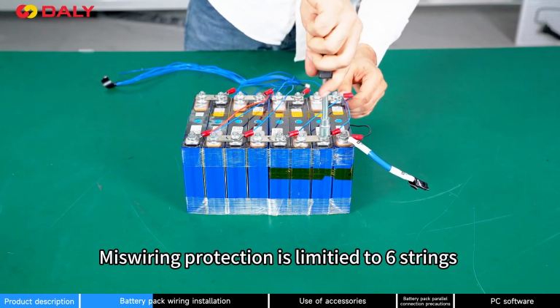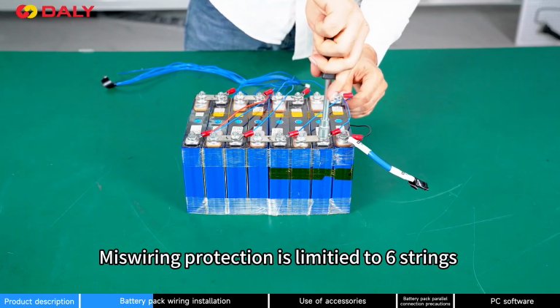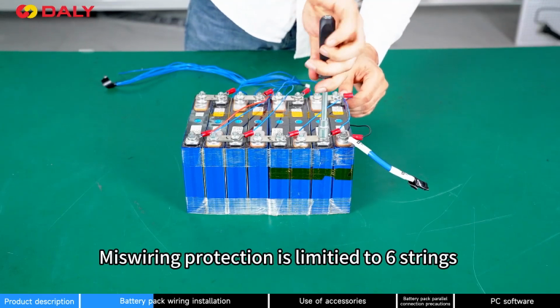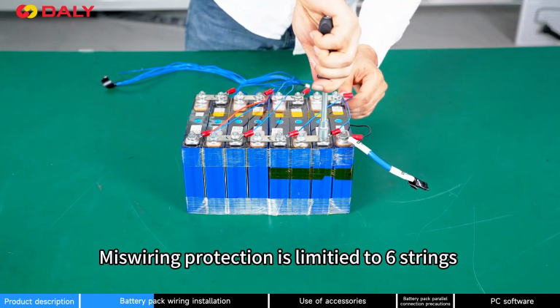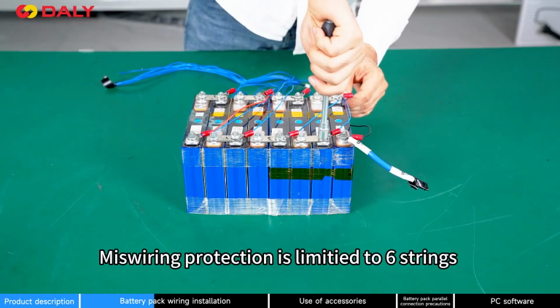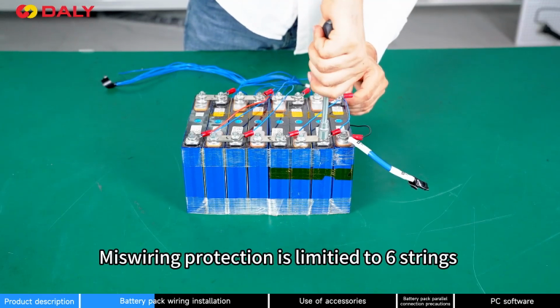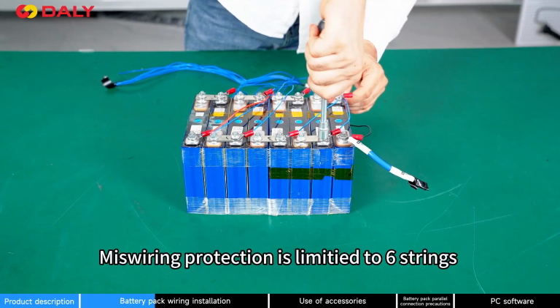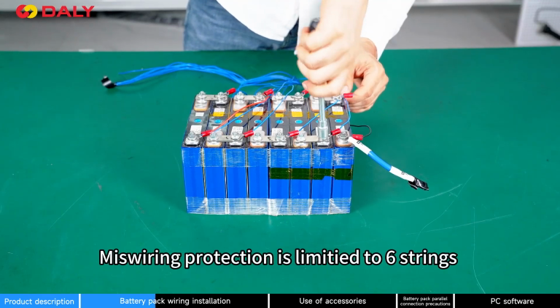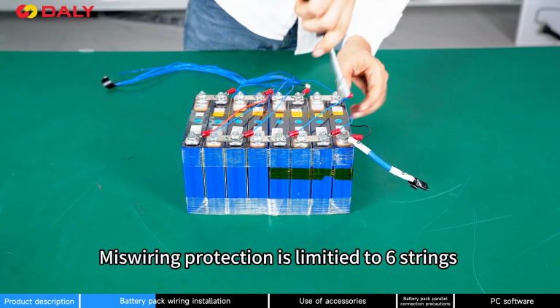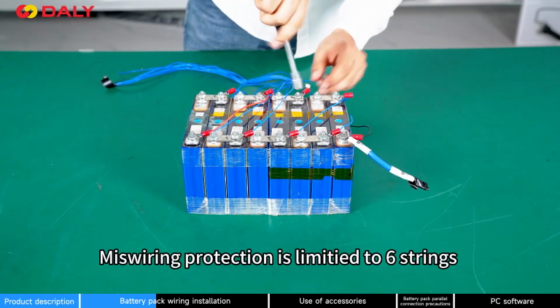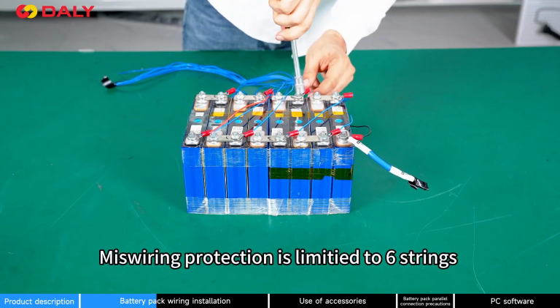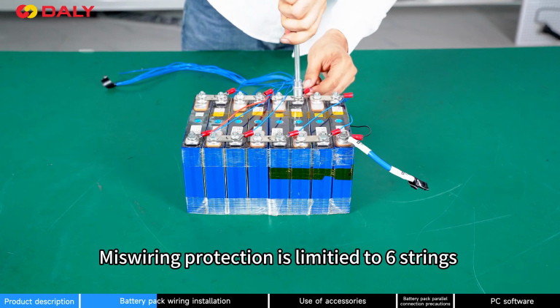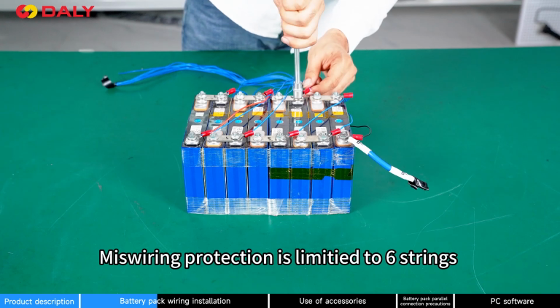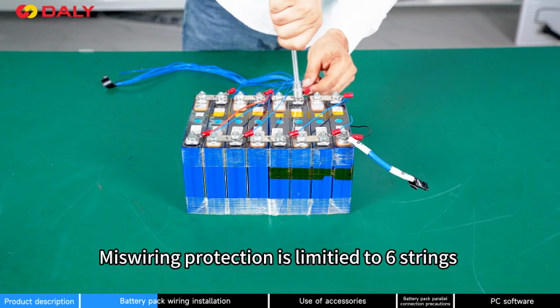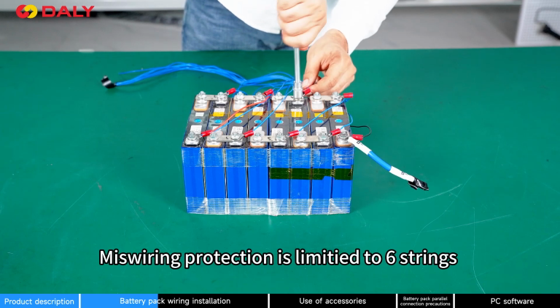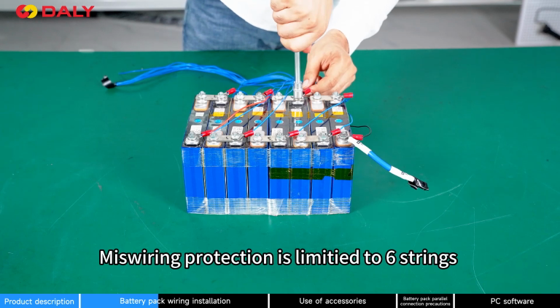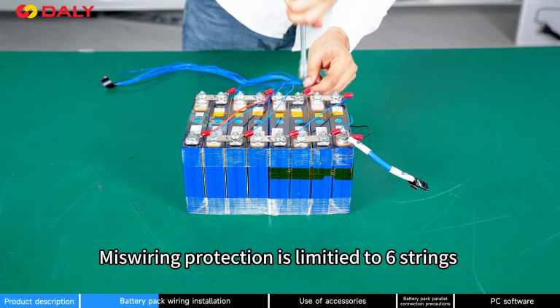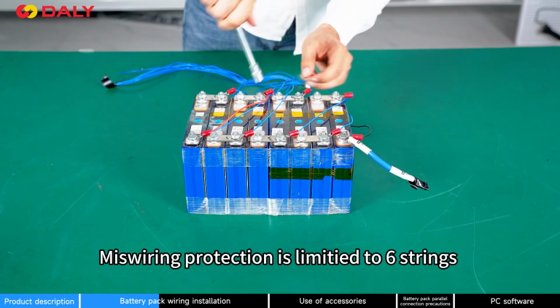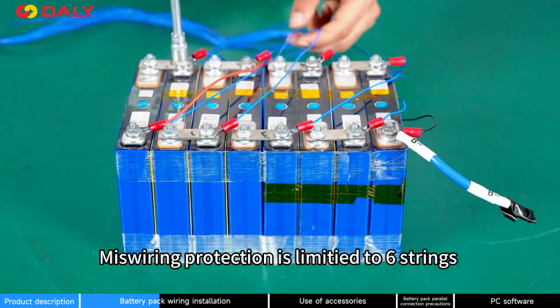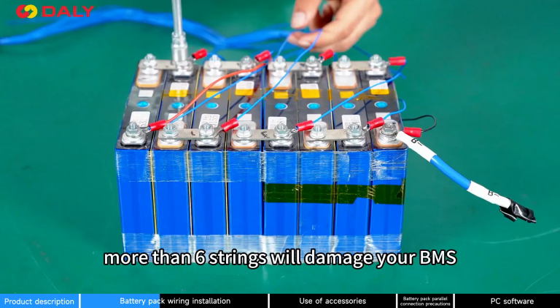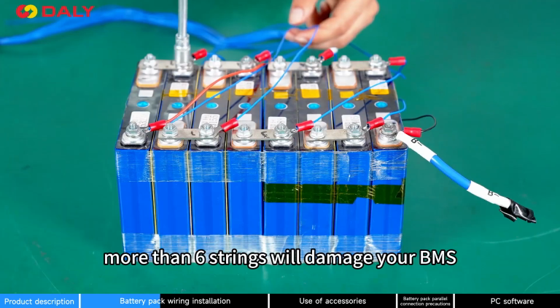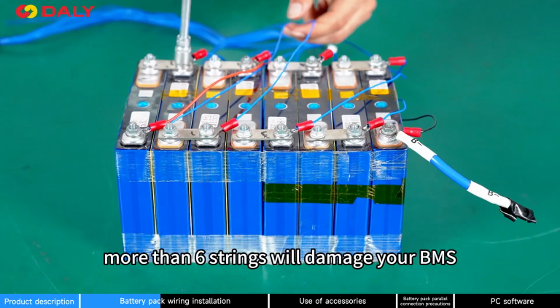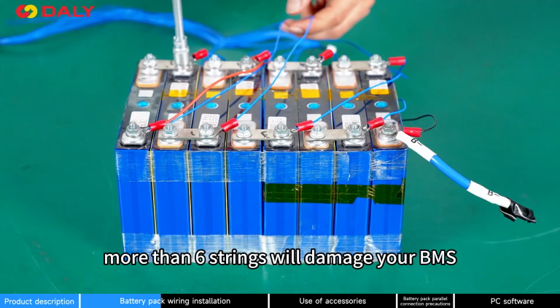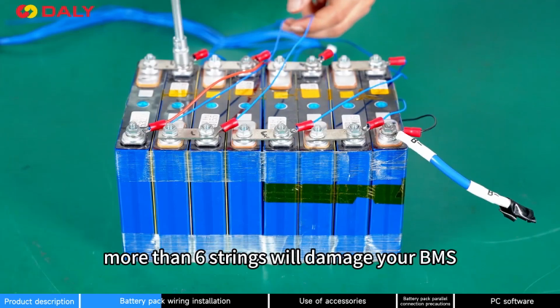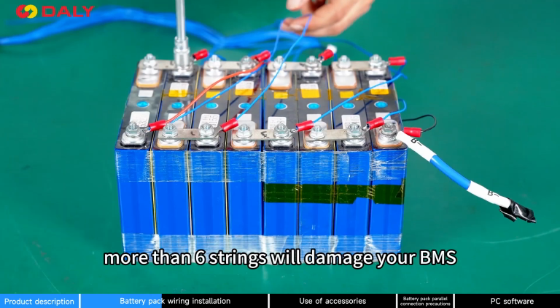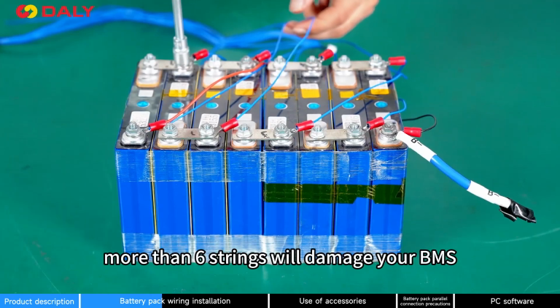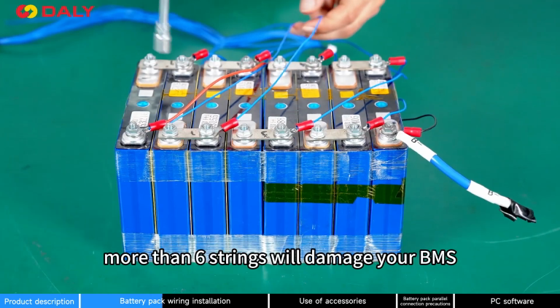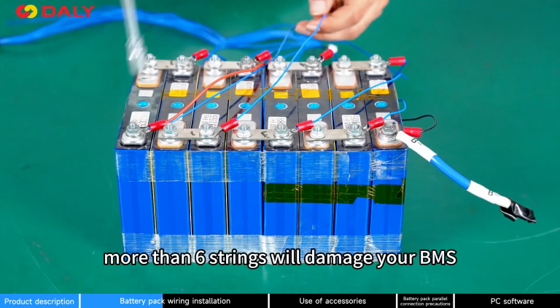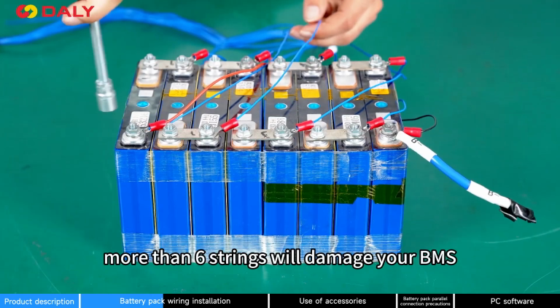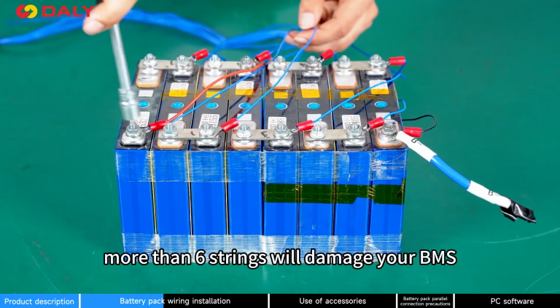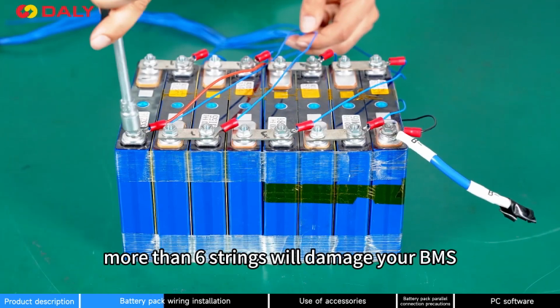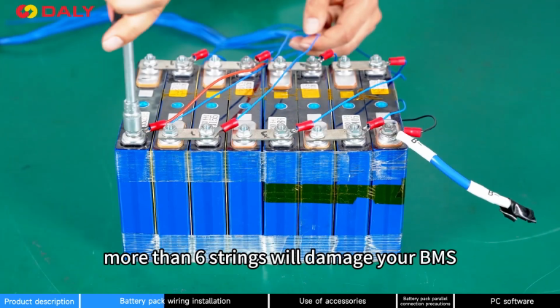Miswiring protection is limited to 6-string. More than 6-string will damage your BMS.